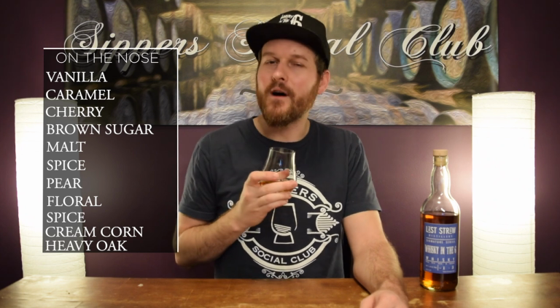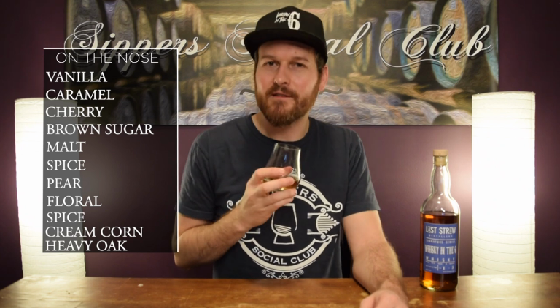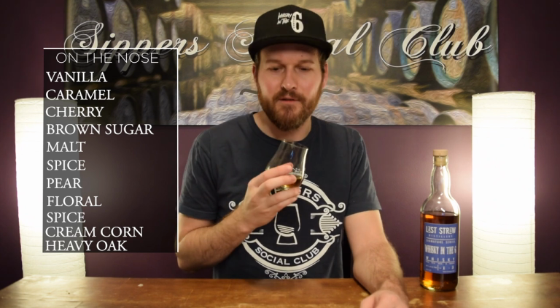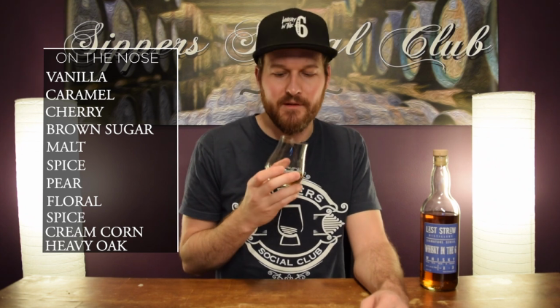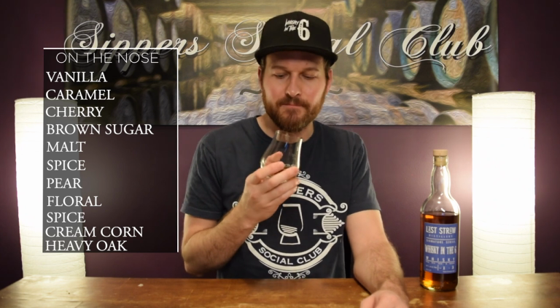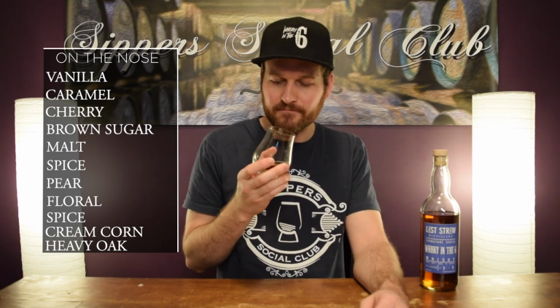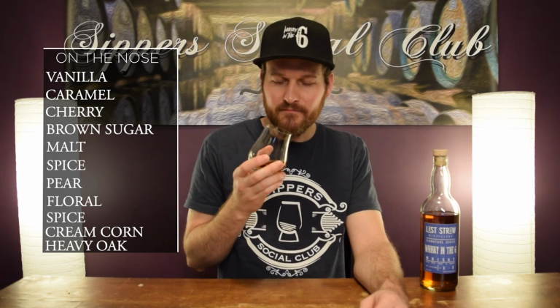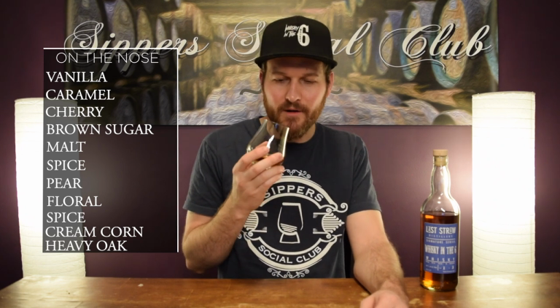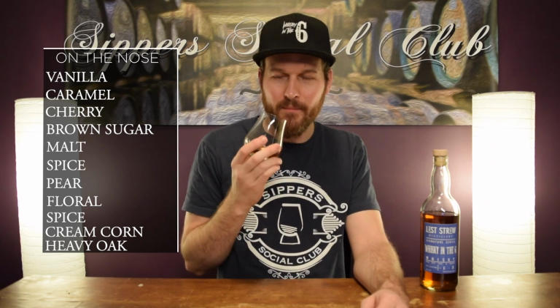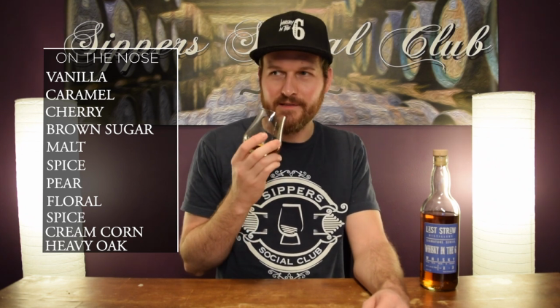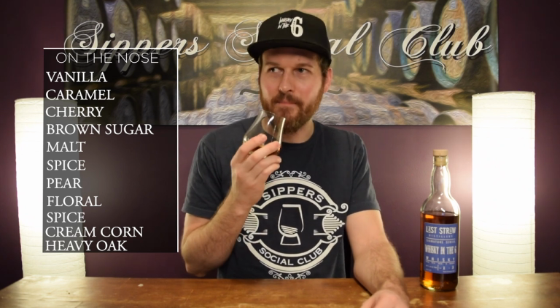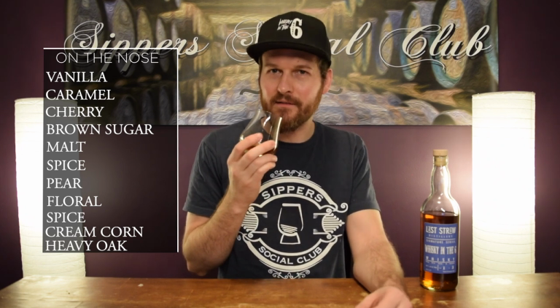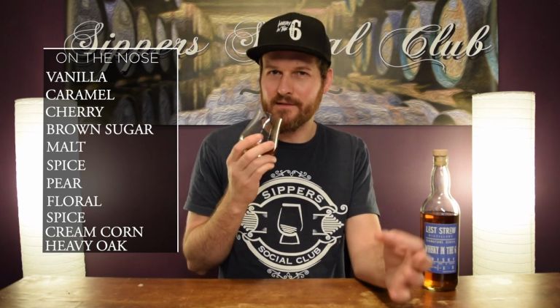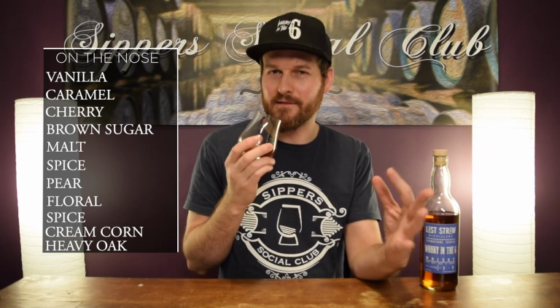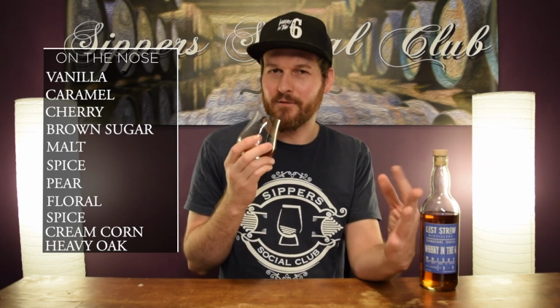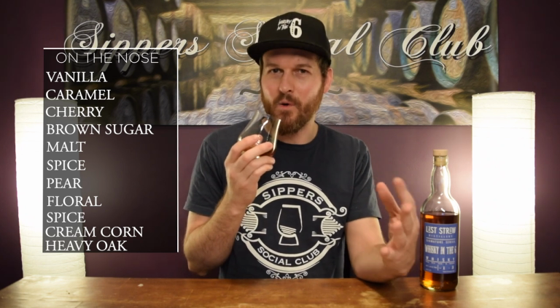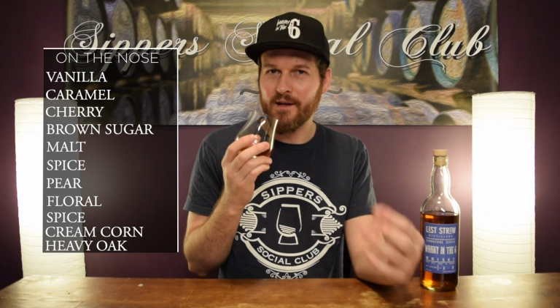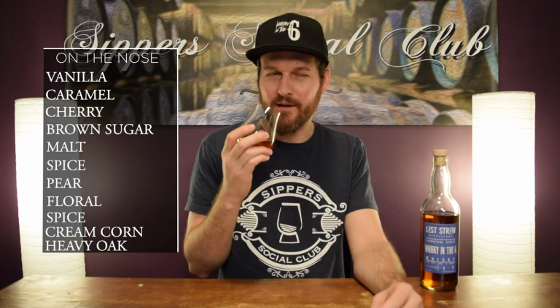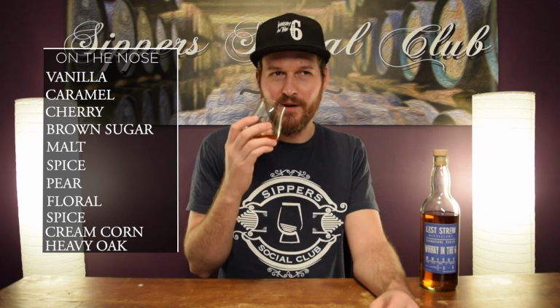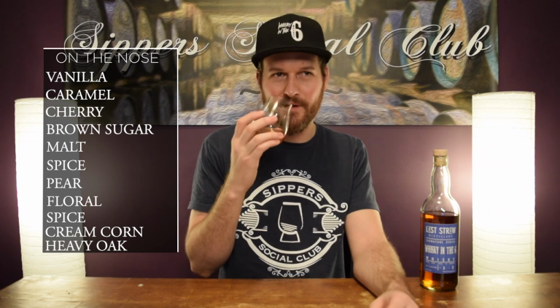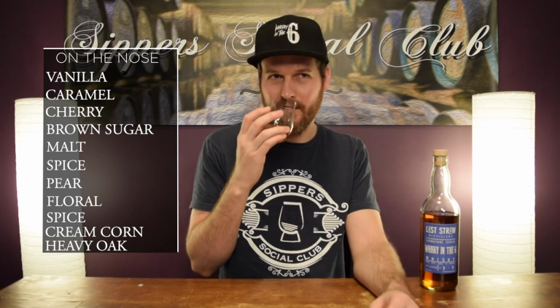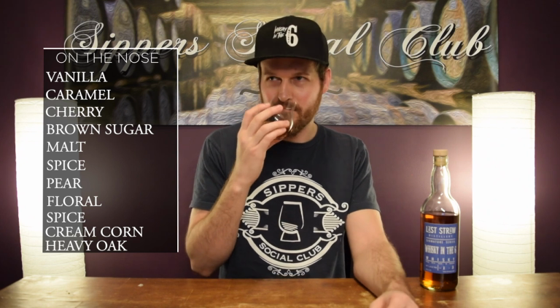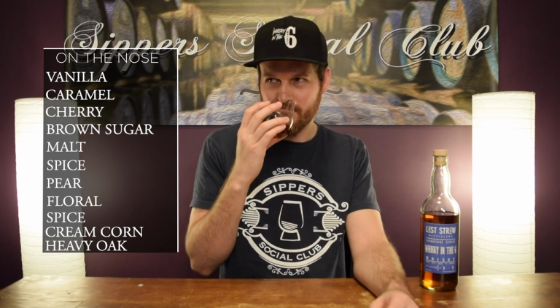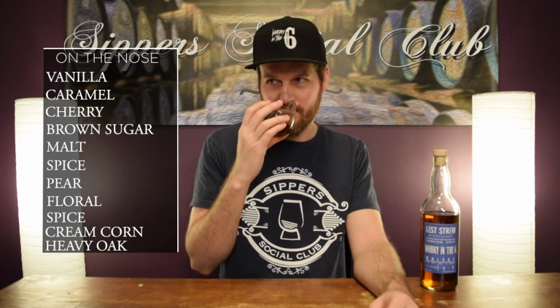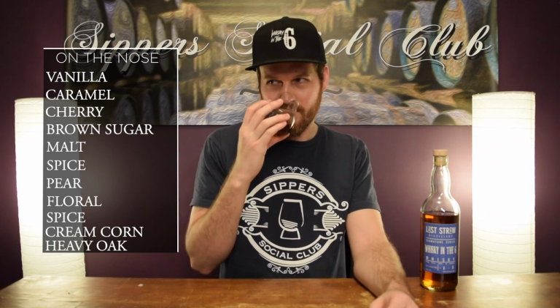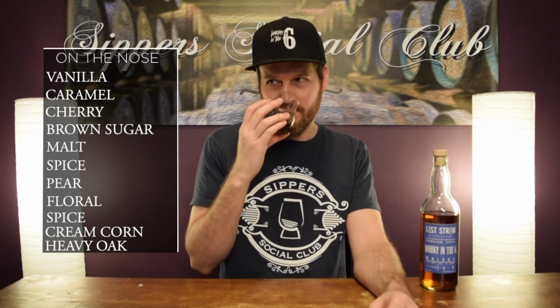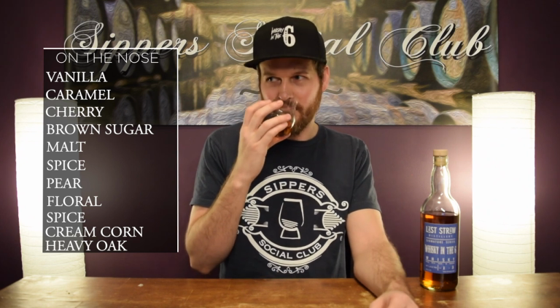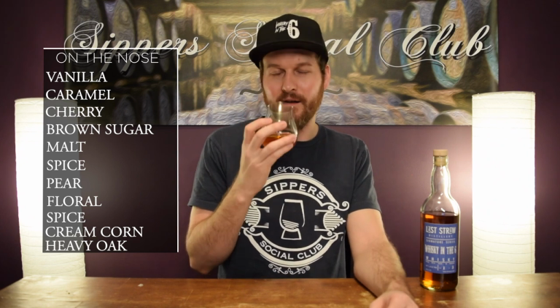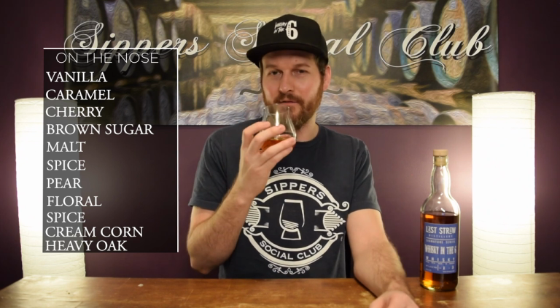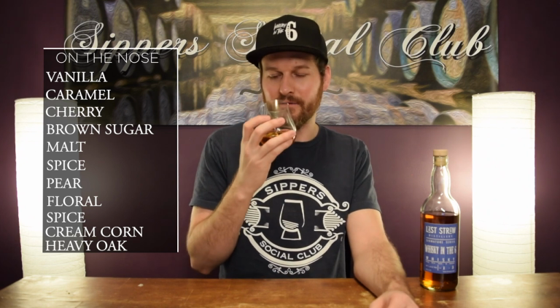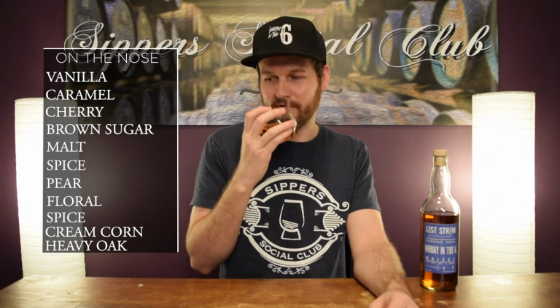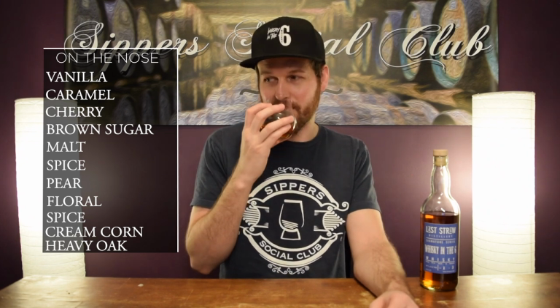Lots of stuff going on with this. The balance is a little wonky, but you might expect that. Yeah, love the nose for sure.